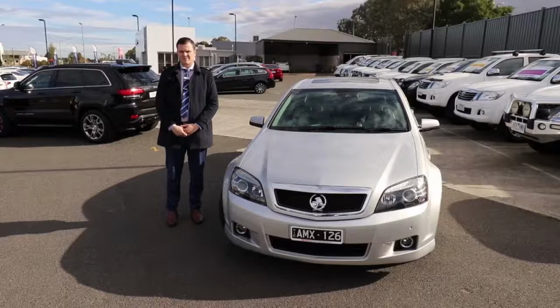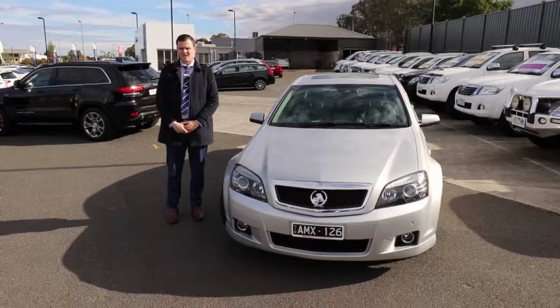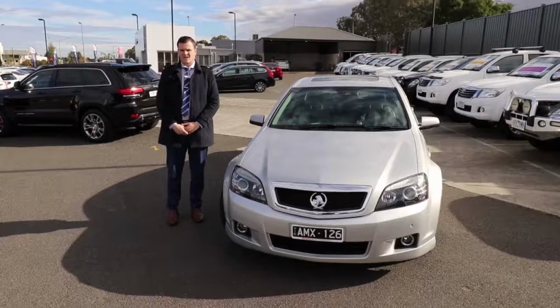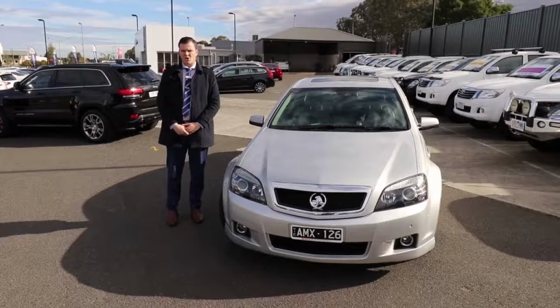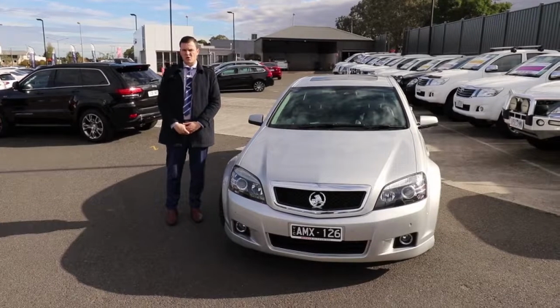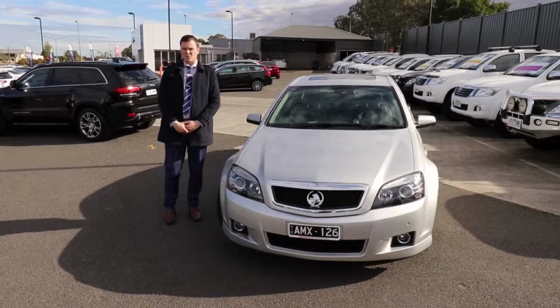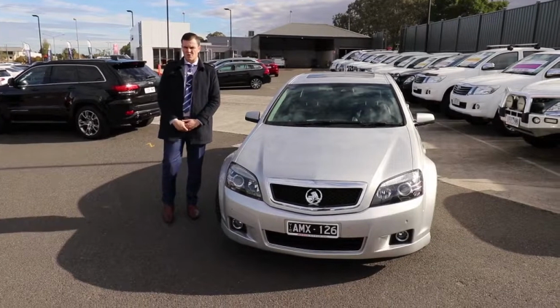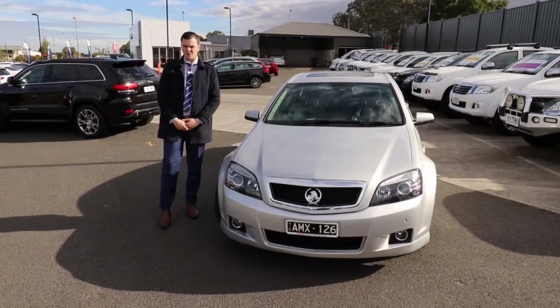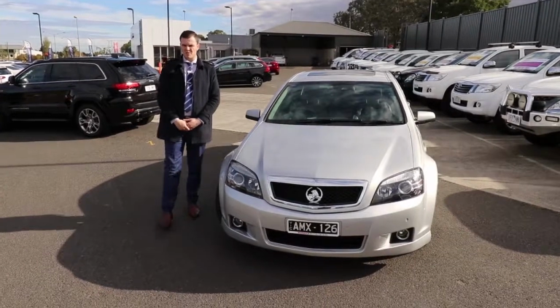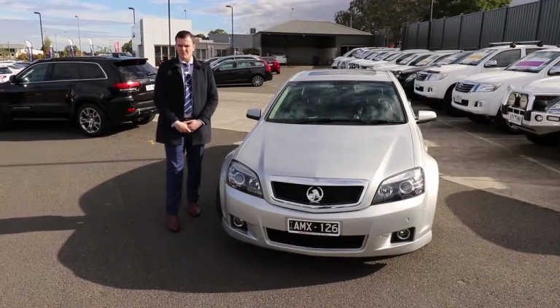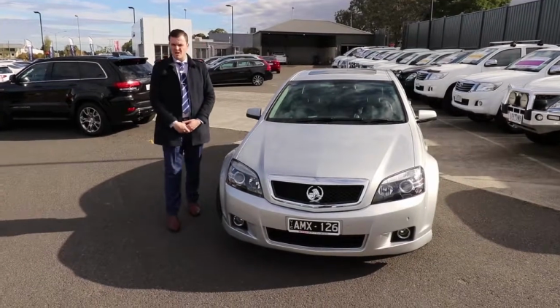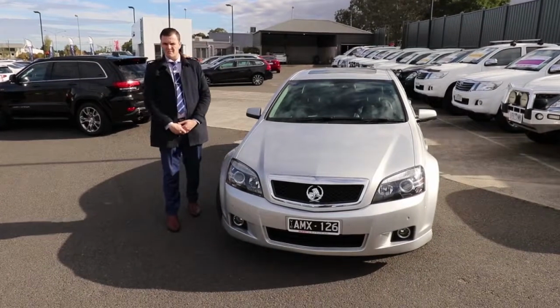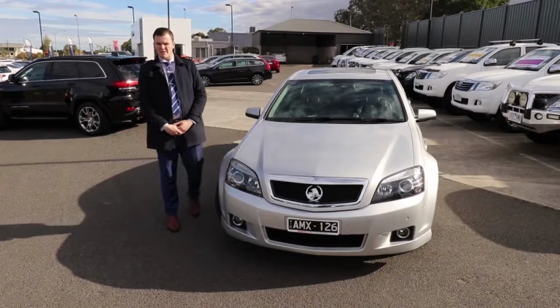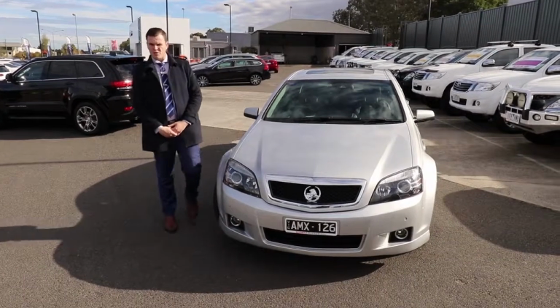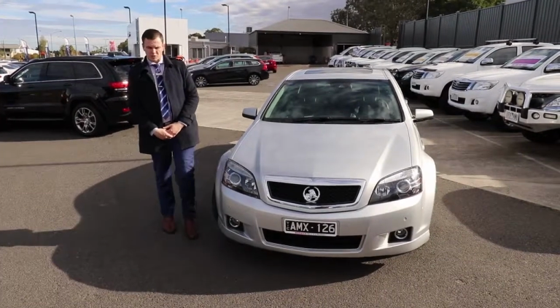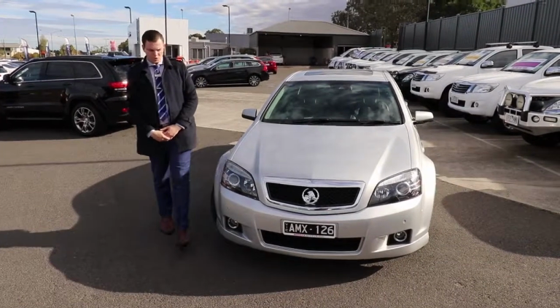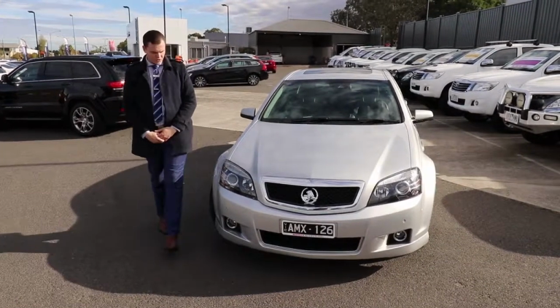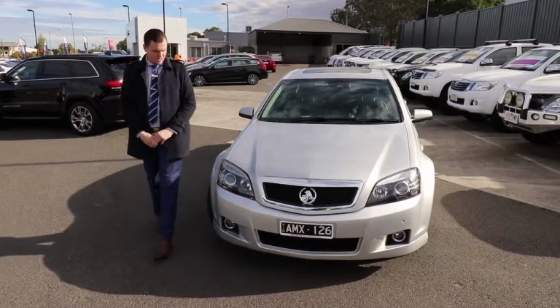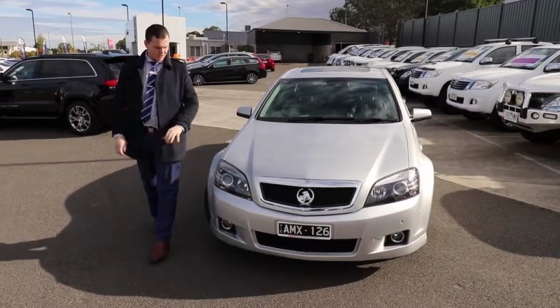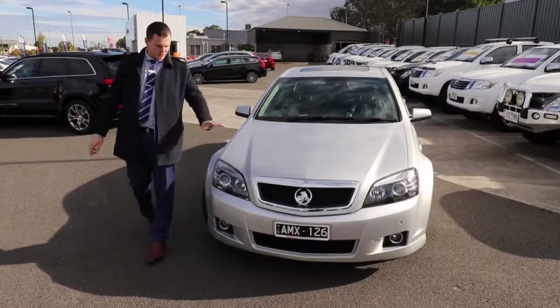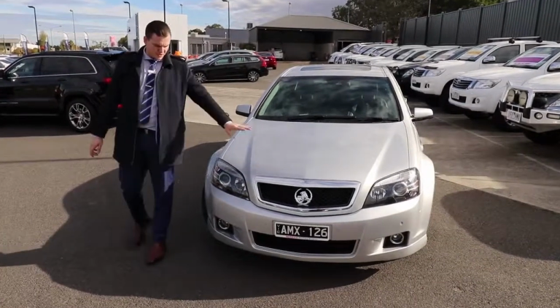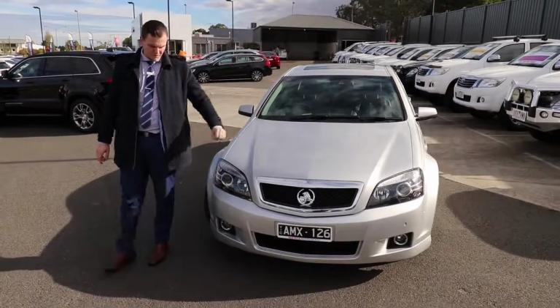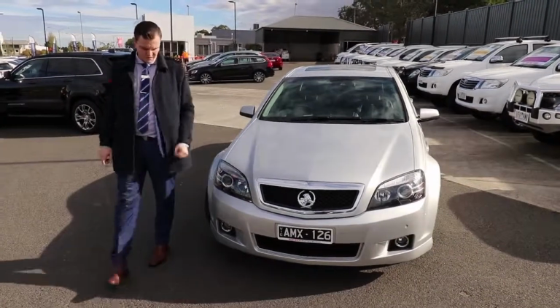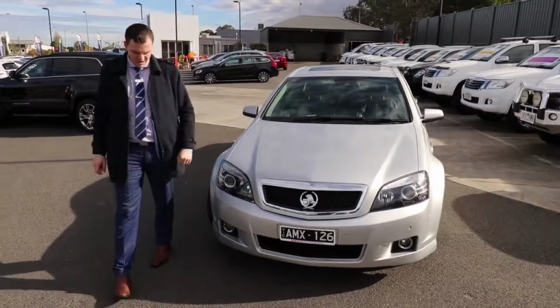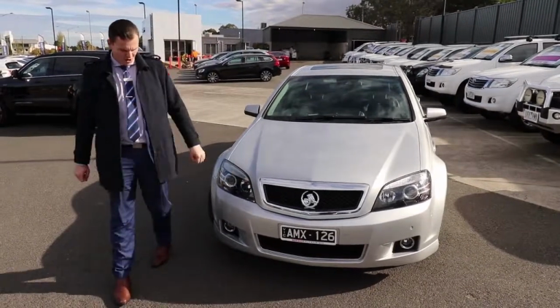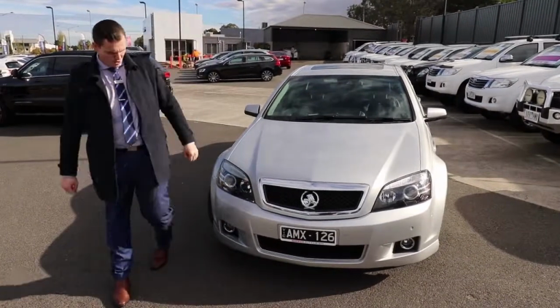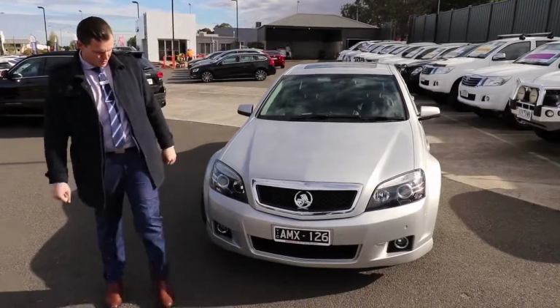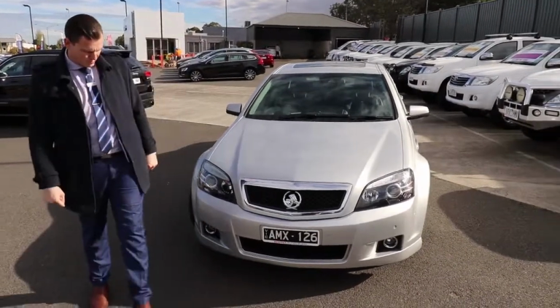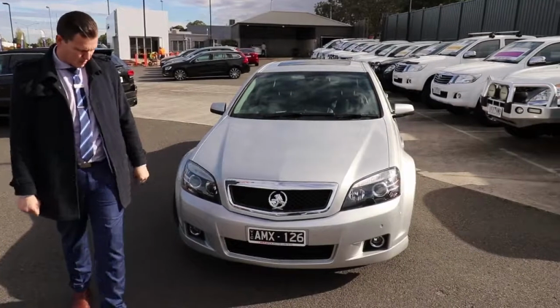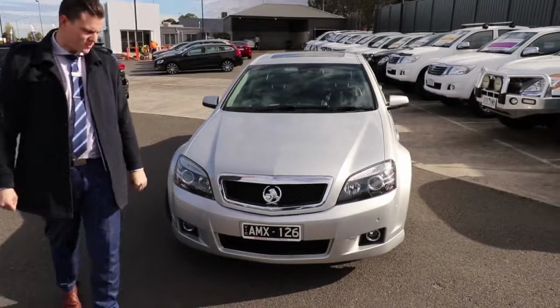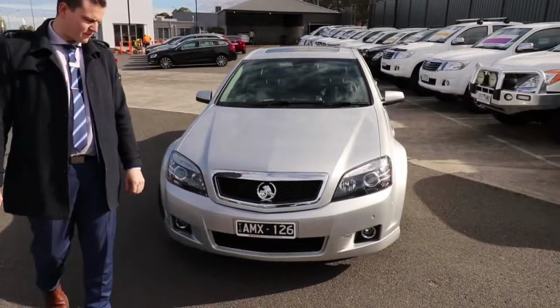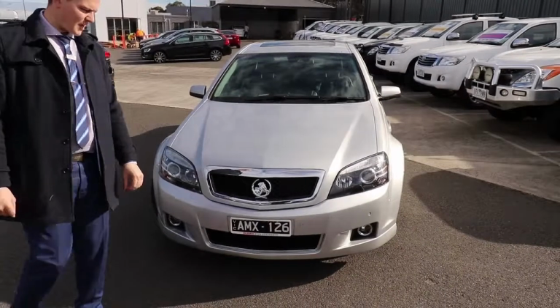Hello, welcome to Berwick Mitsubishi. My name is Matthew and I'm going to talk to you today about this 2015 Holden Caprice V.